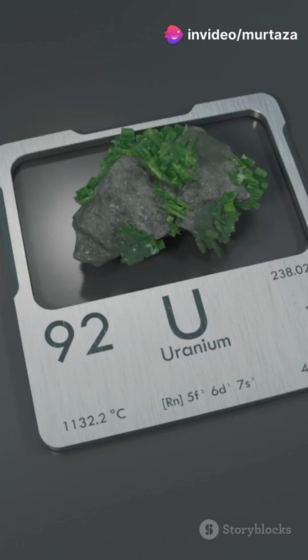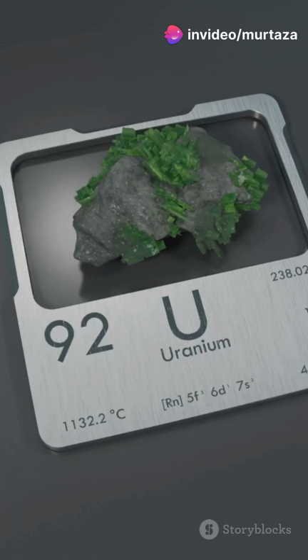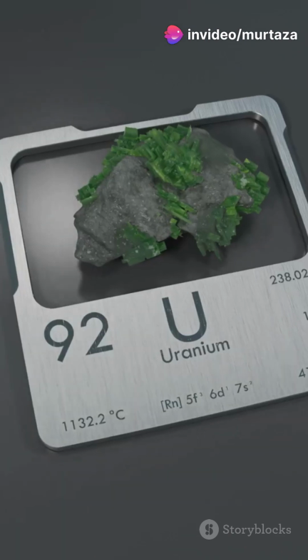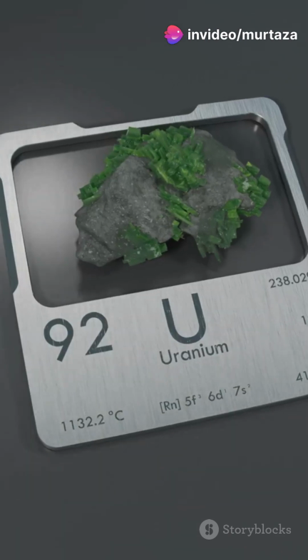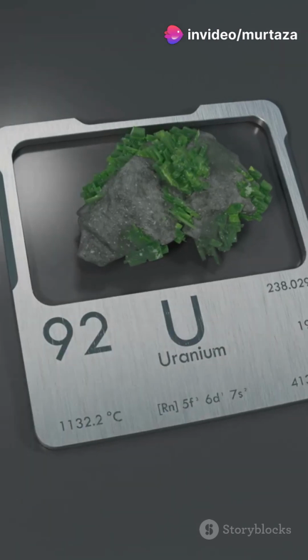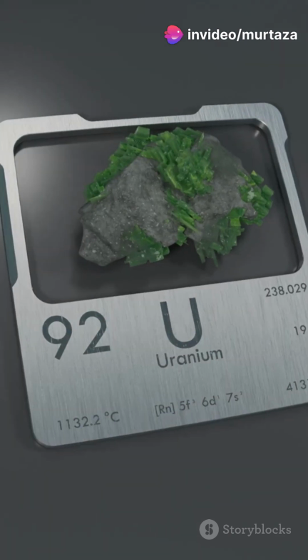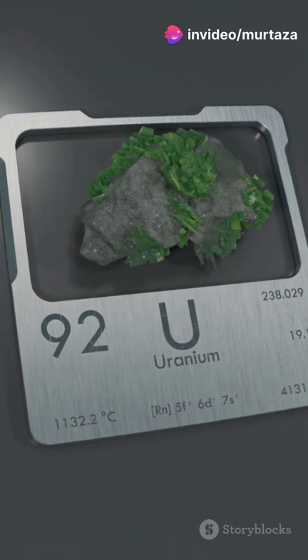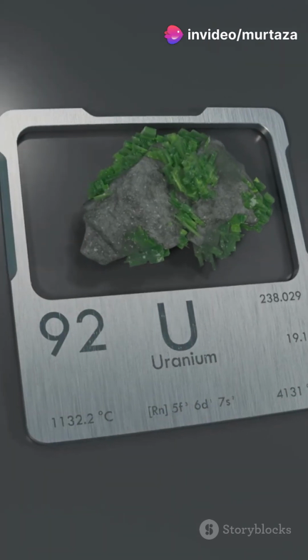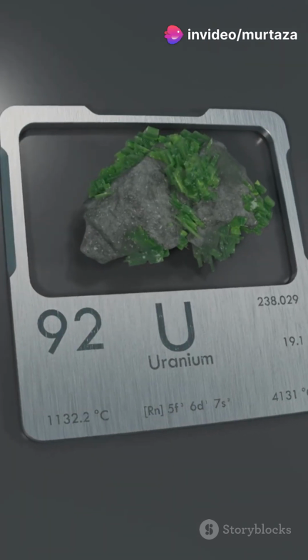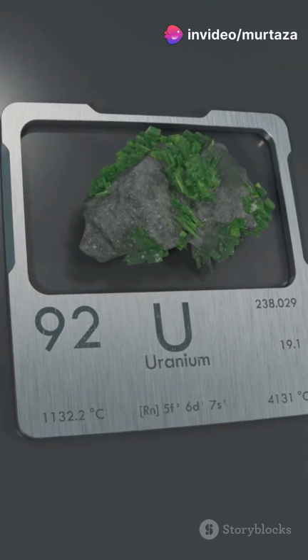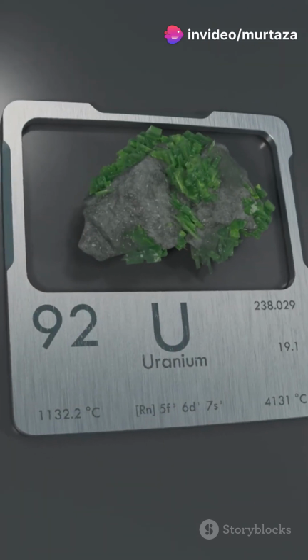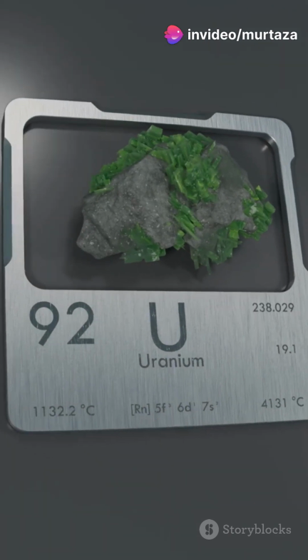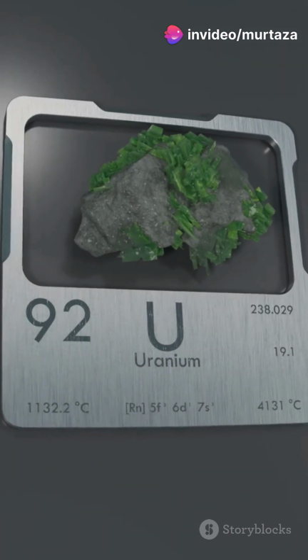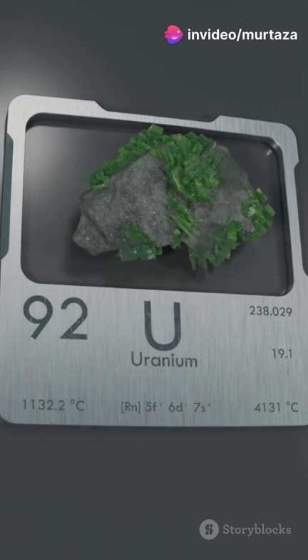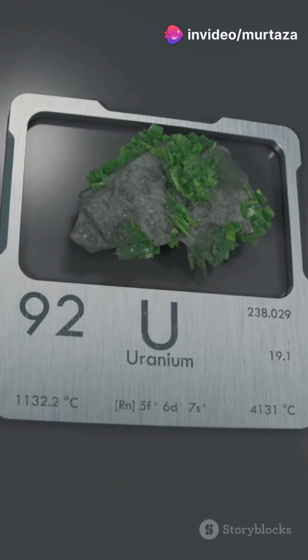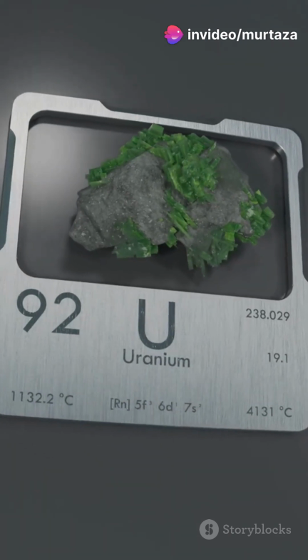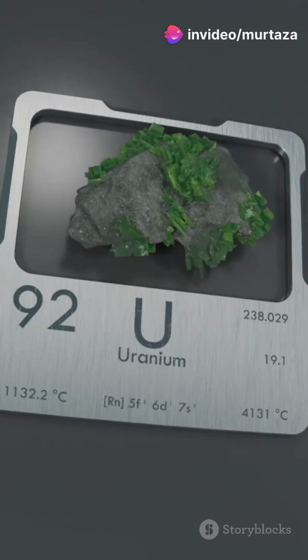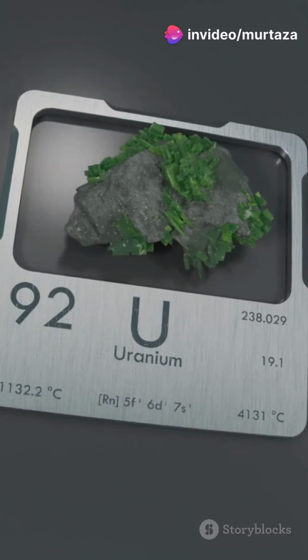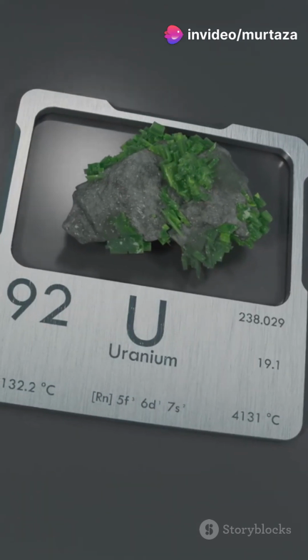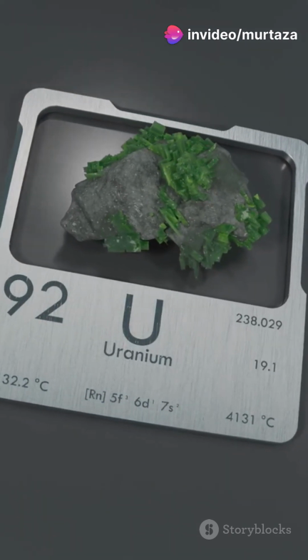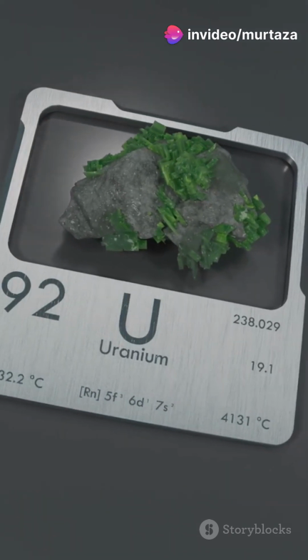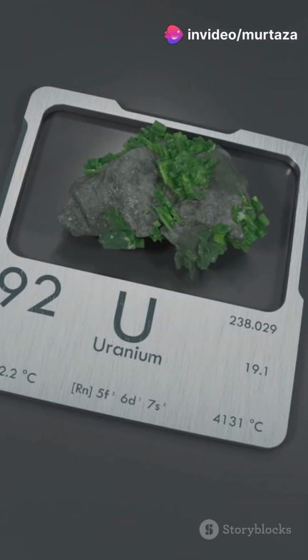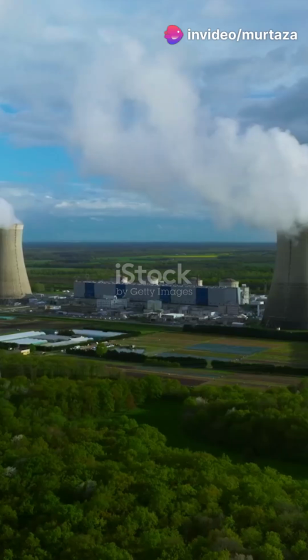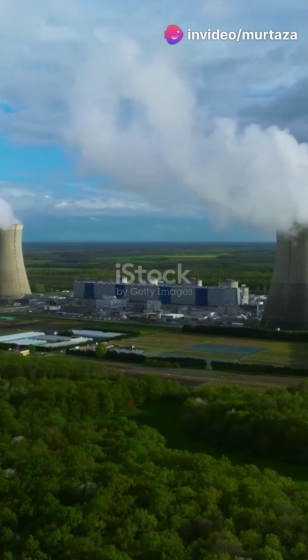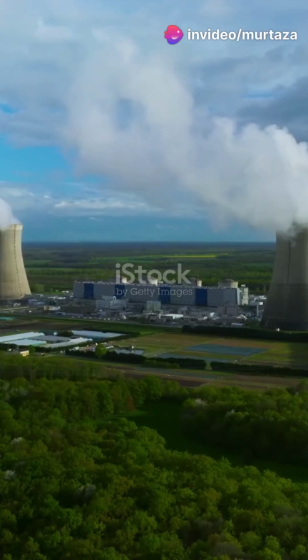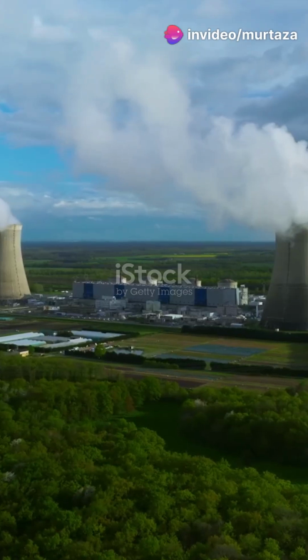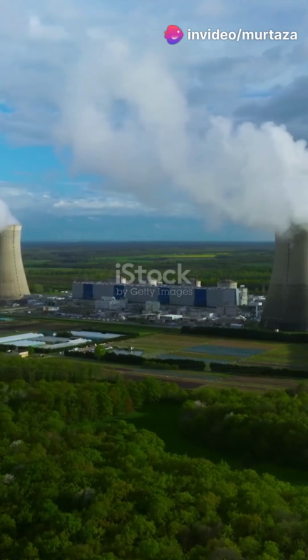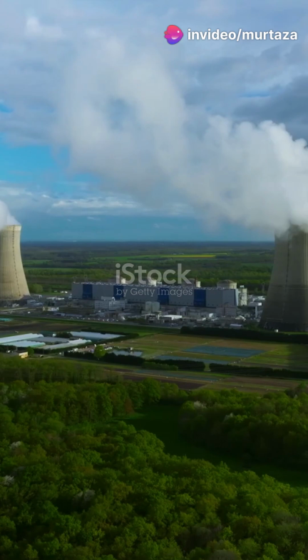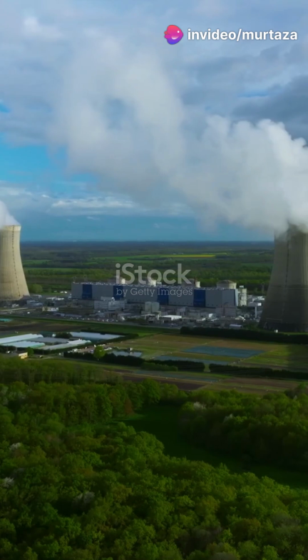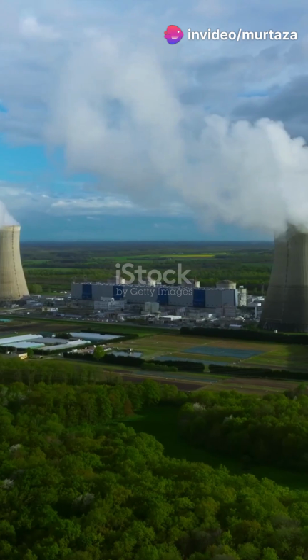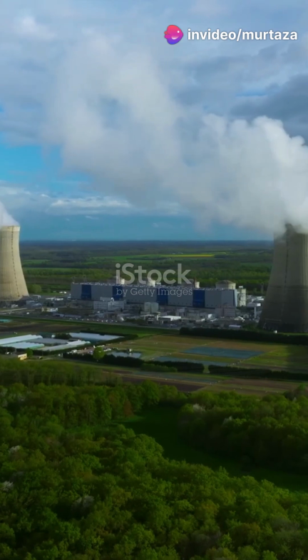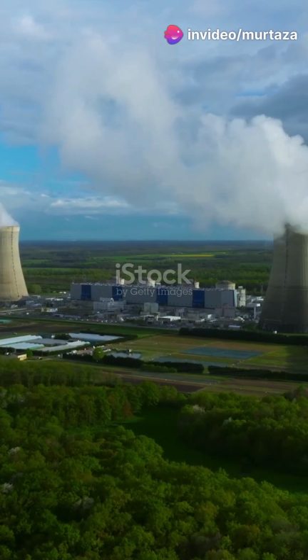What turns common rock into the fuel for nuclear reactors? Let's crack open uranium enrichment.